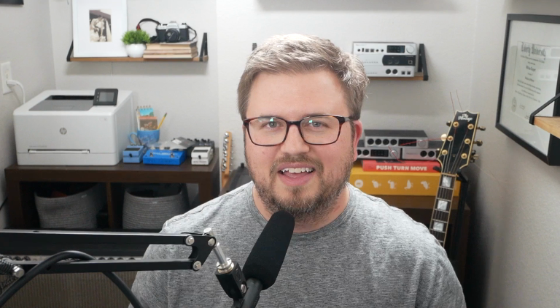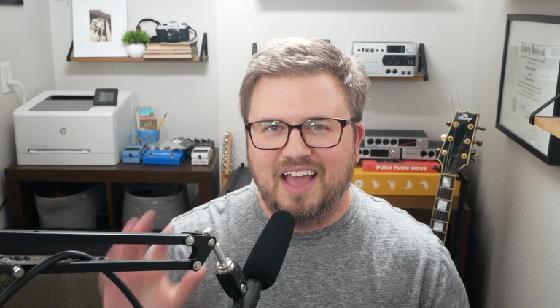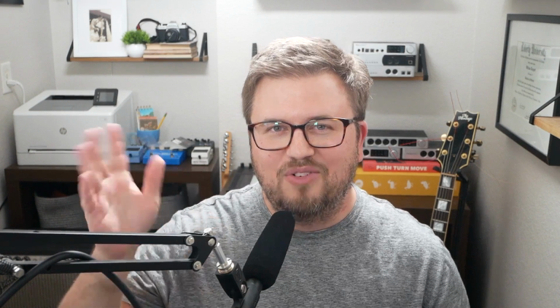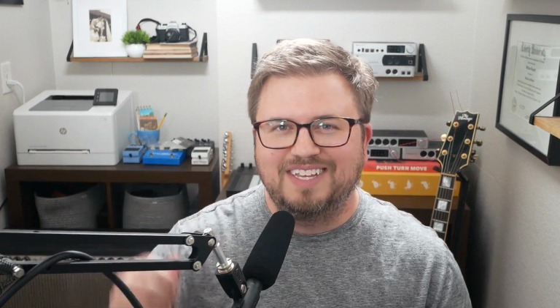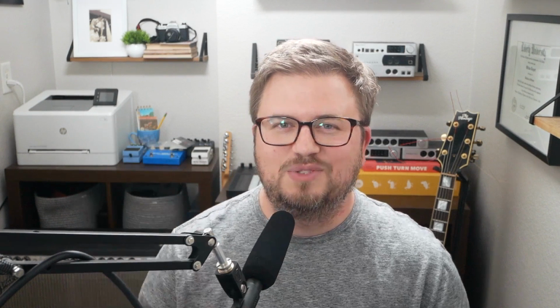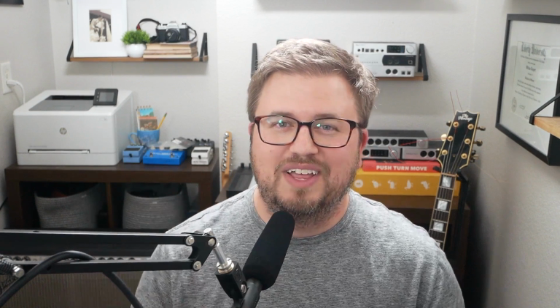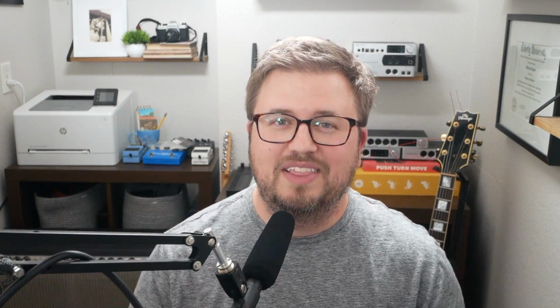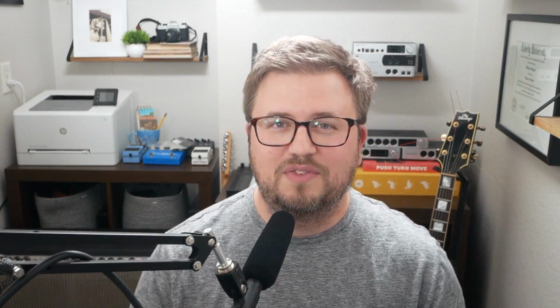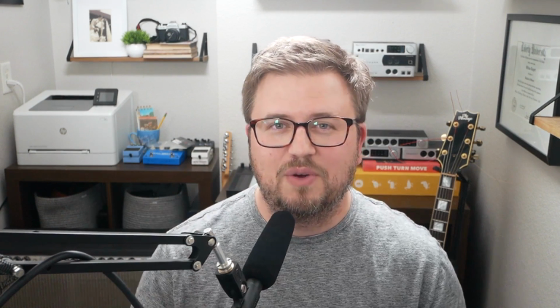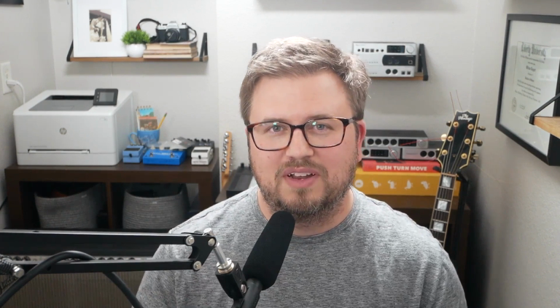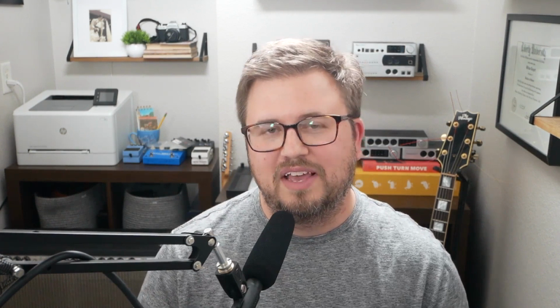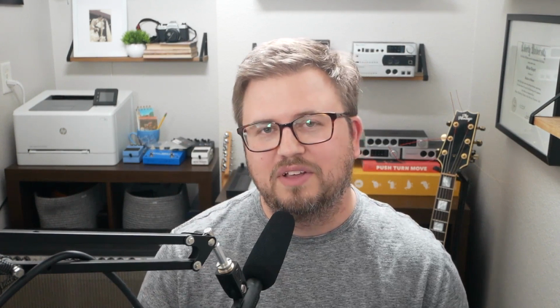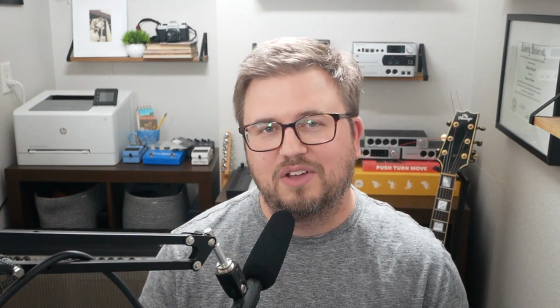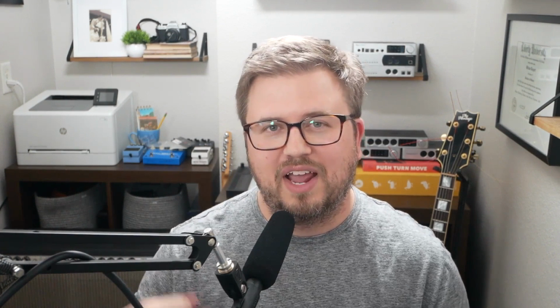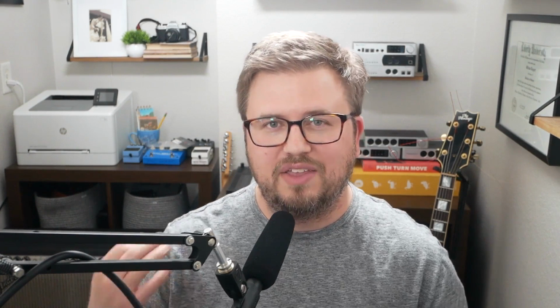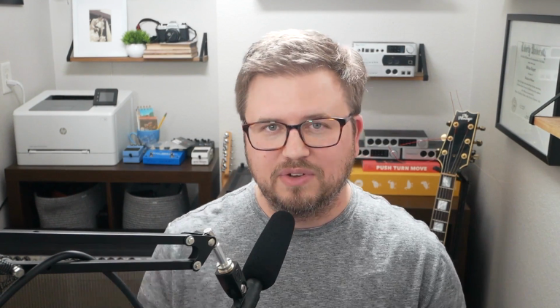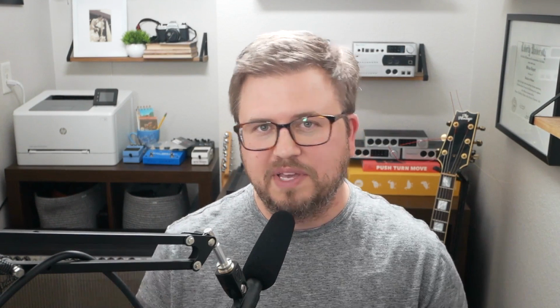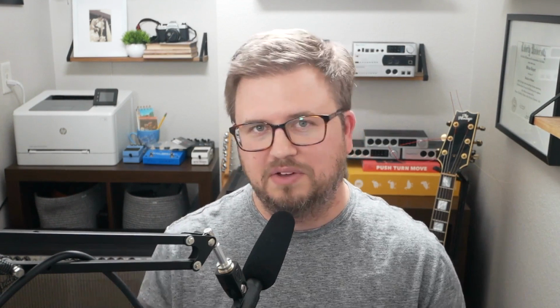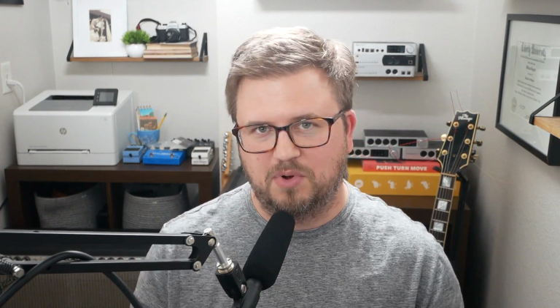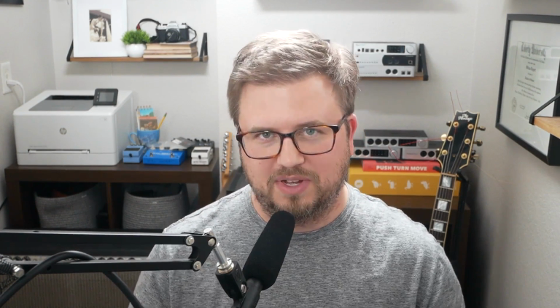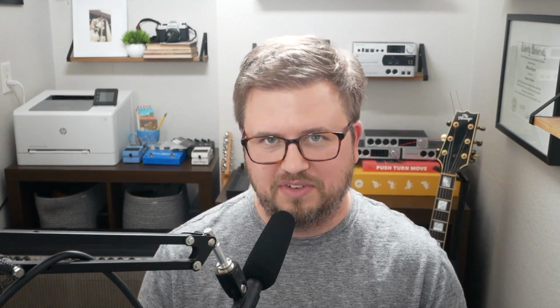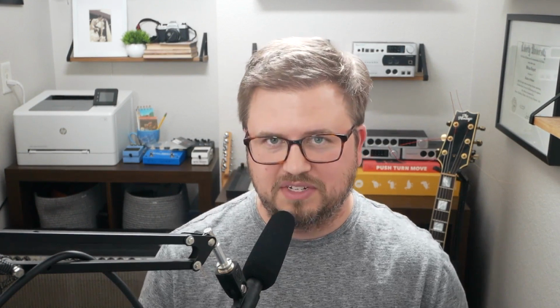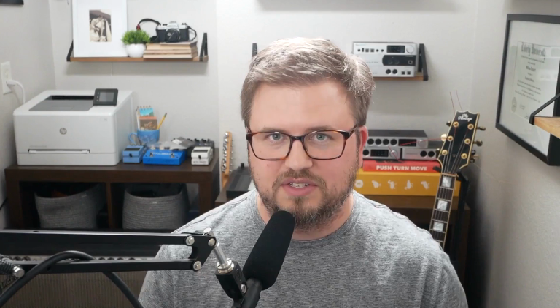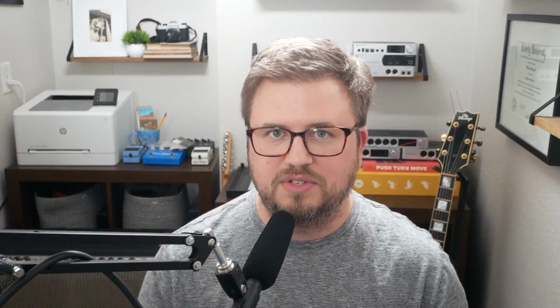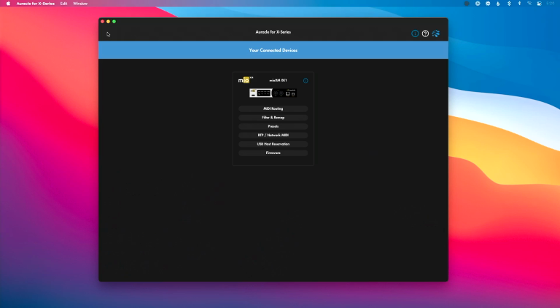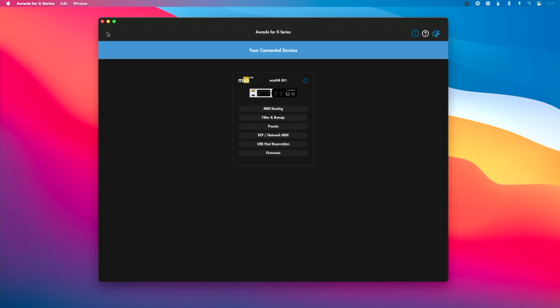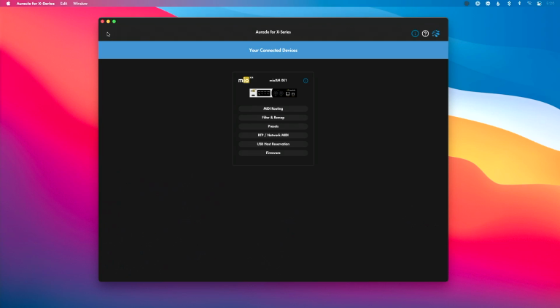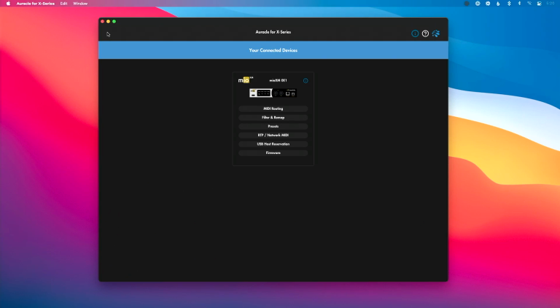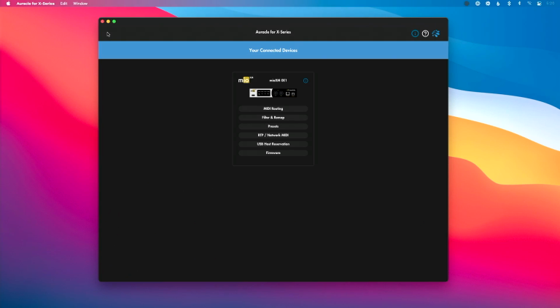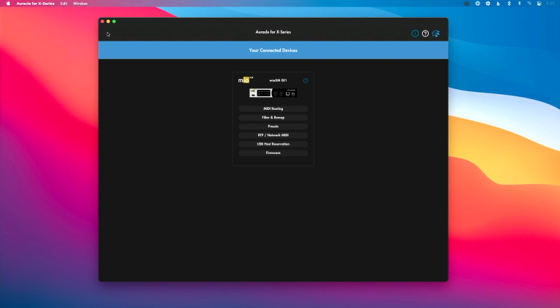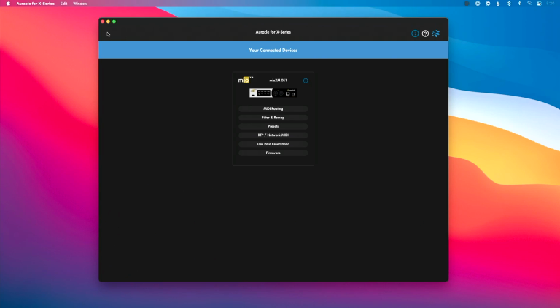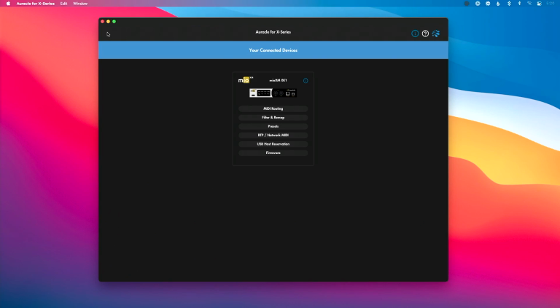Hey everyone, this is Will, and in this video we're going to take a look at creating USB host port reservations using Oracle 4X series.